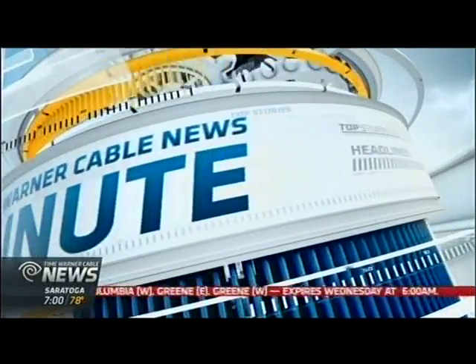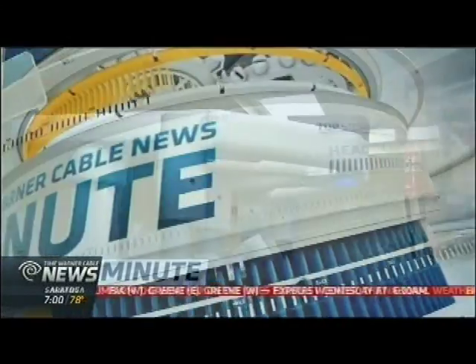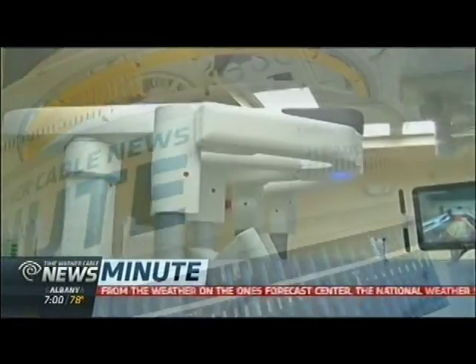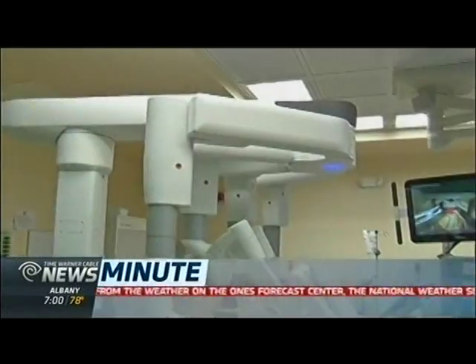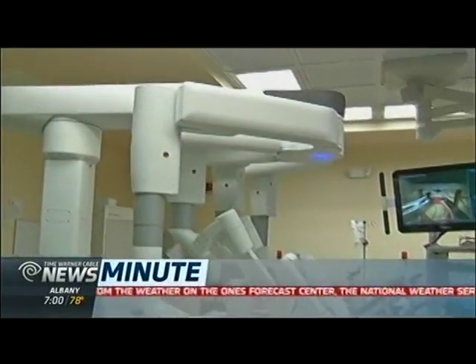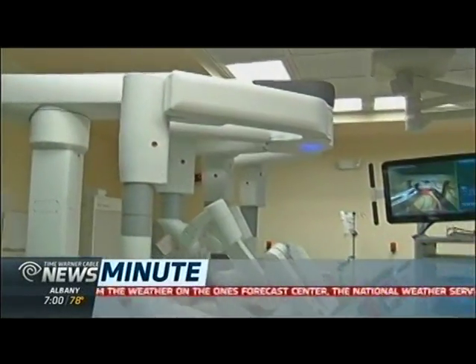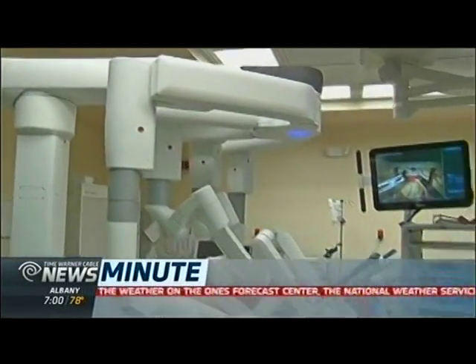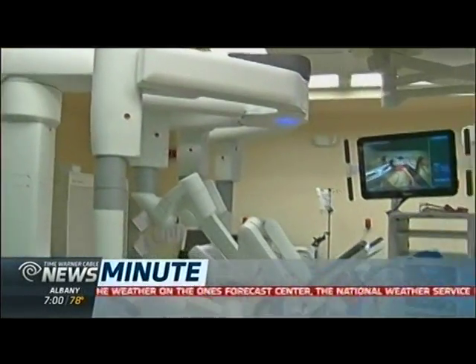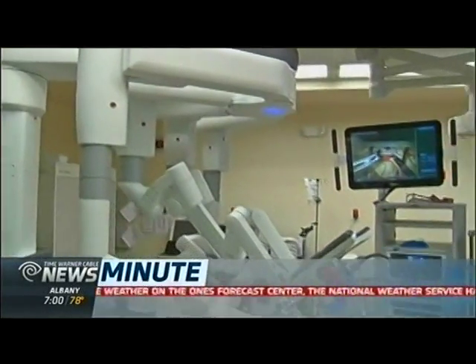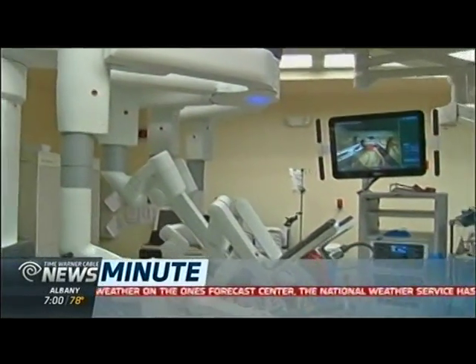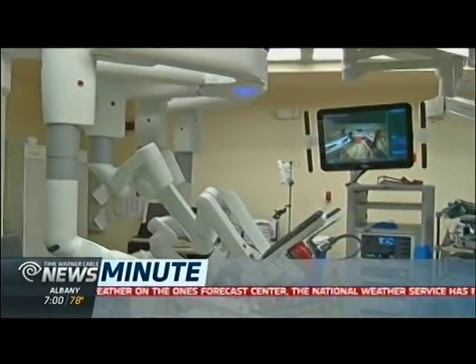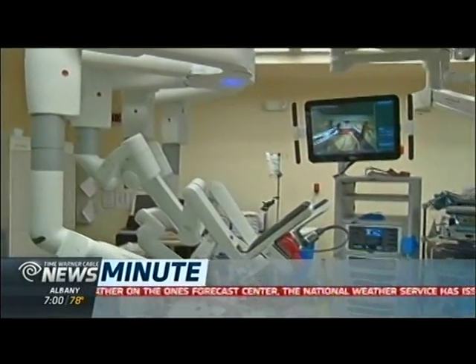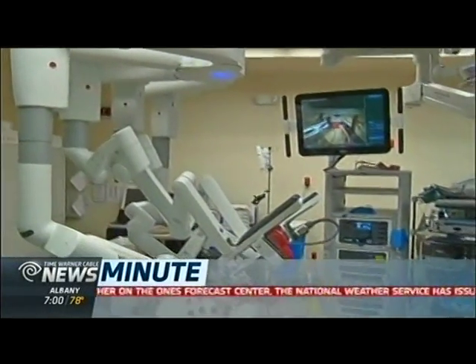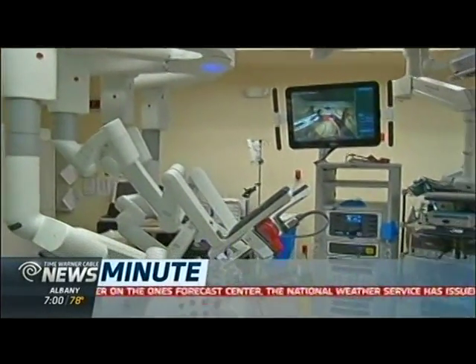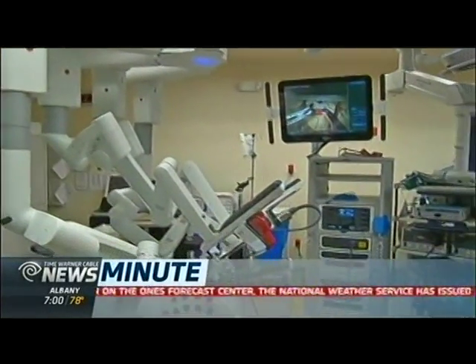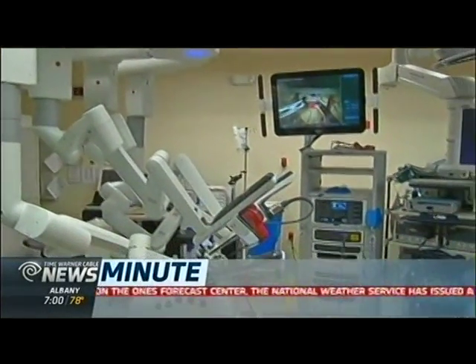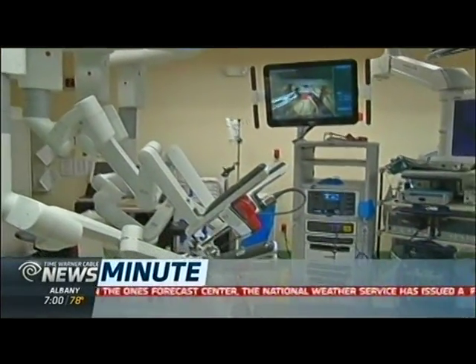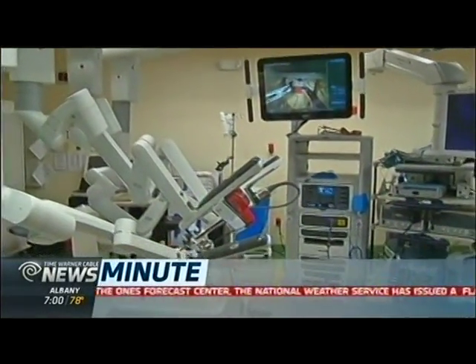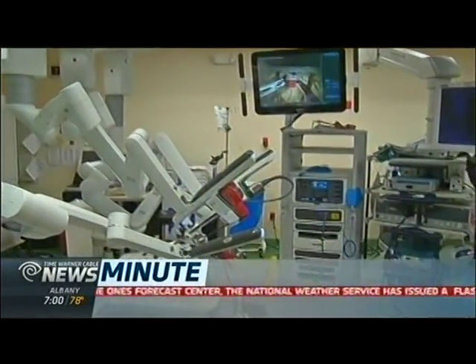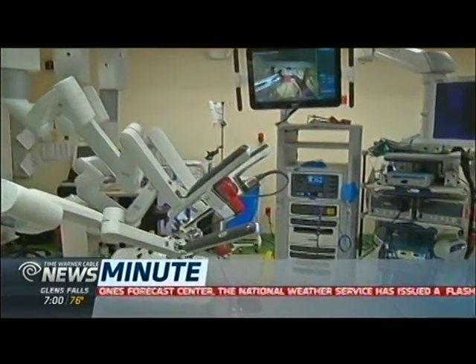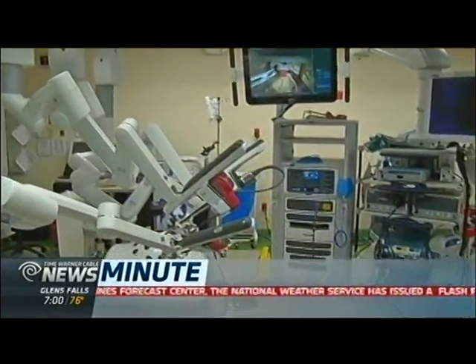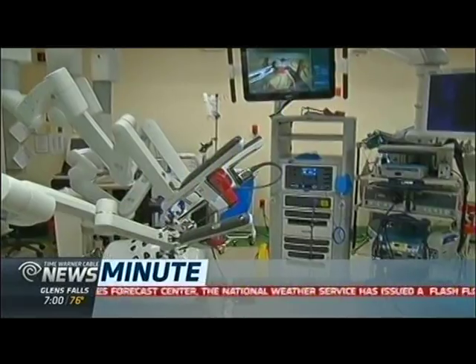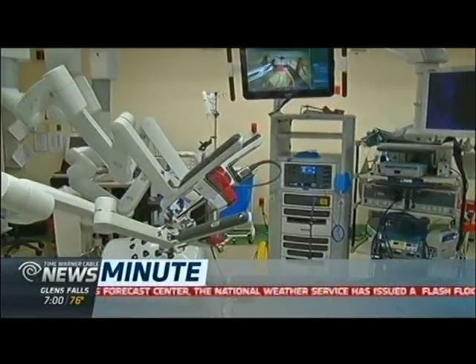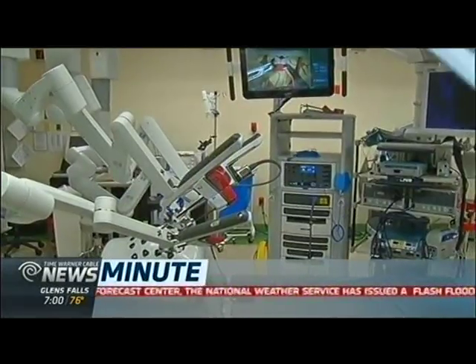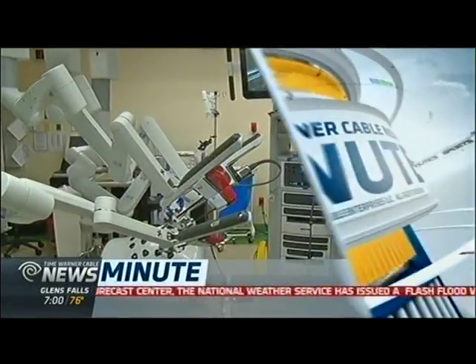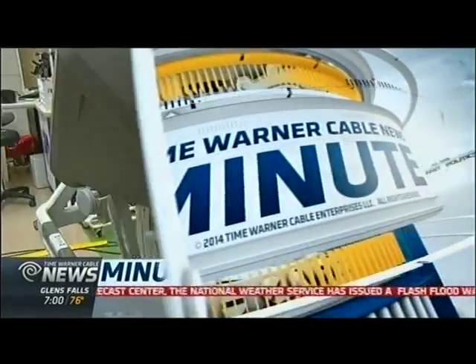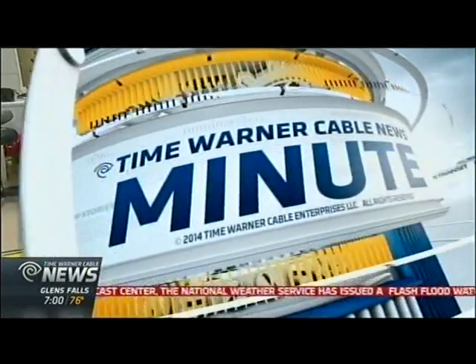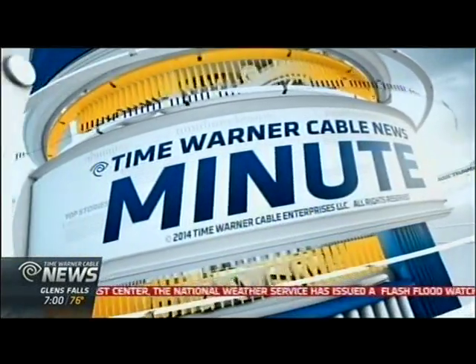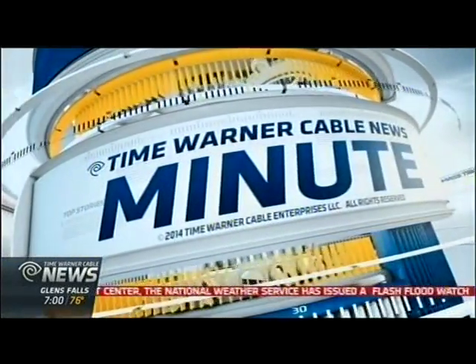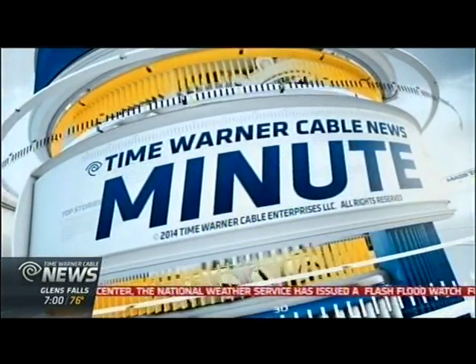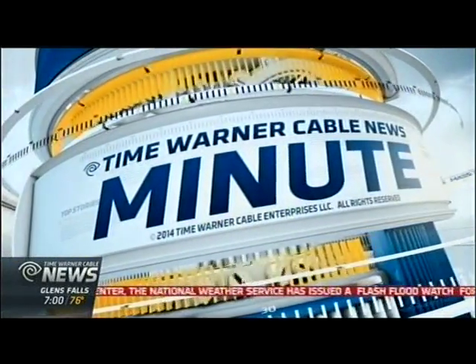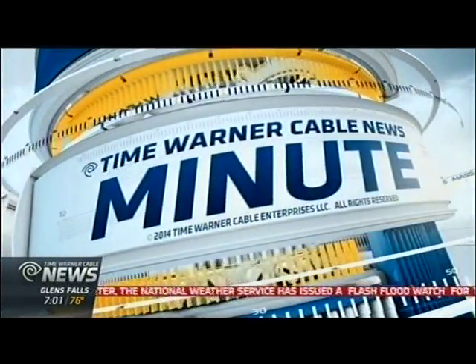St. Peter's becomes the first hospital in the Capital Region to bring new robotic surgical equipment to its patients.